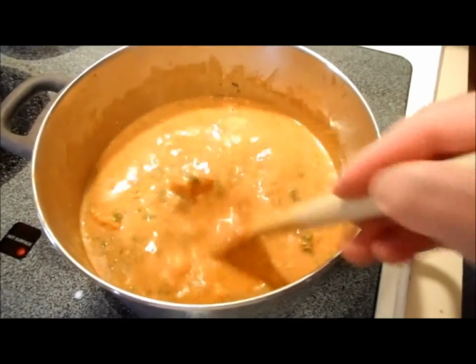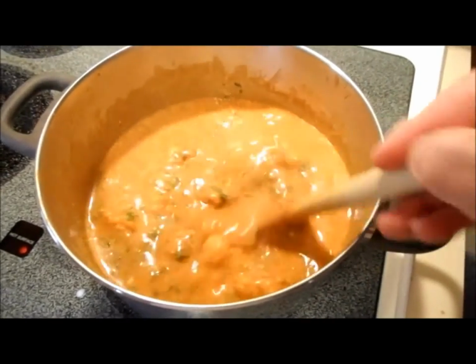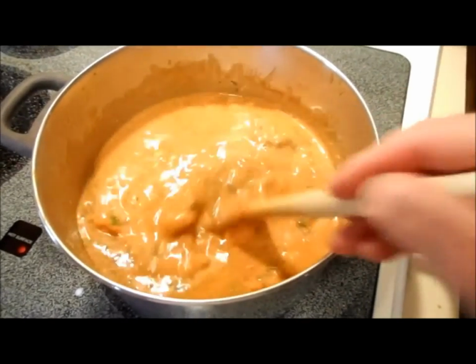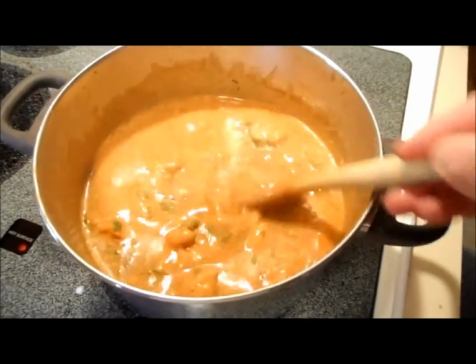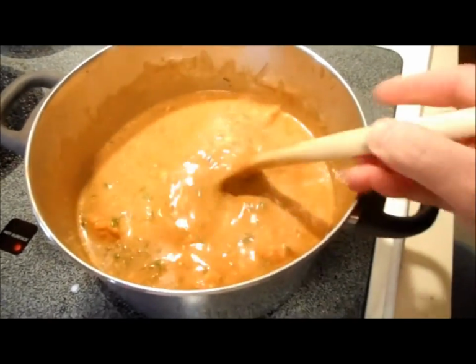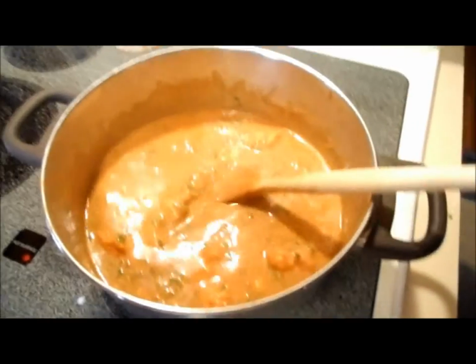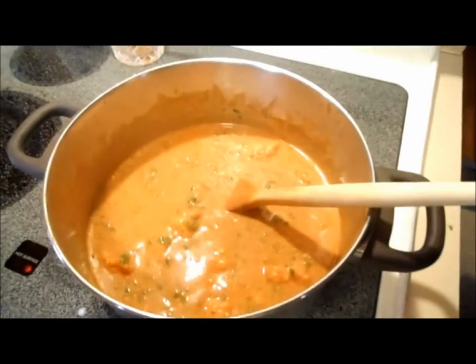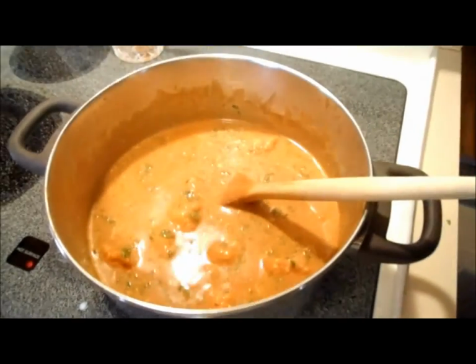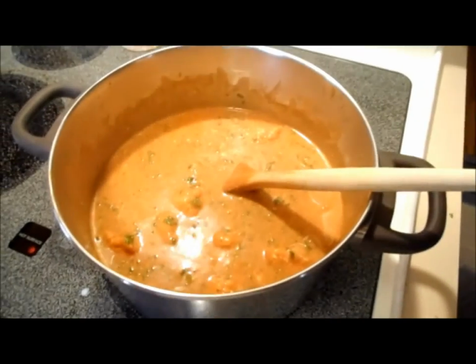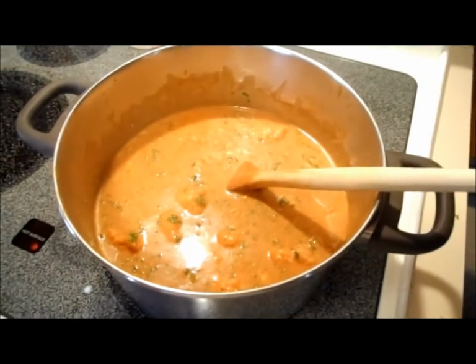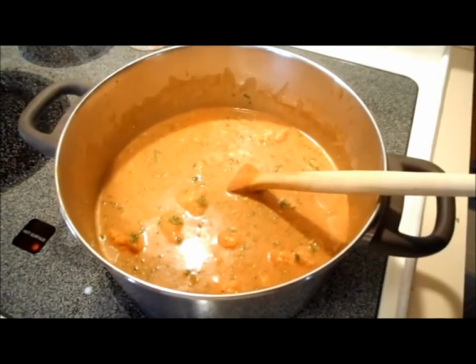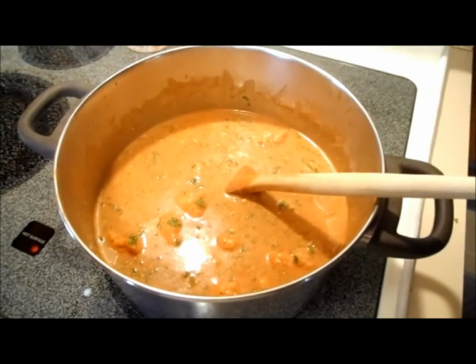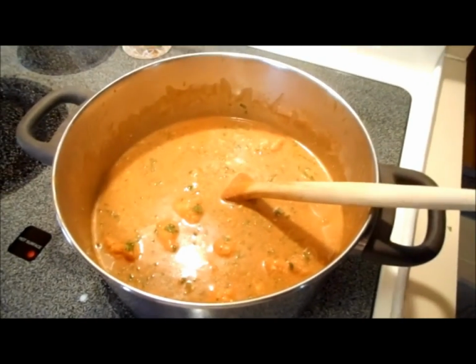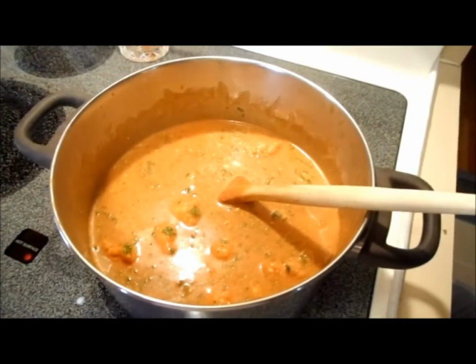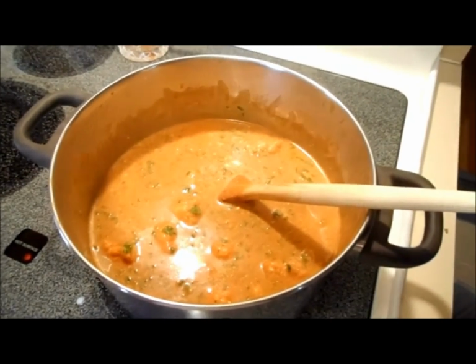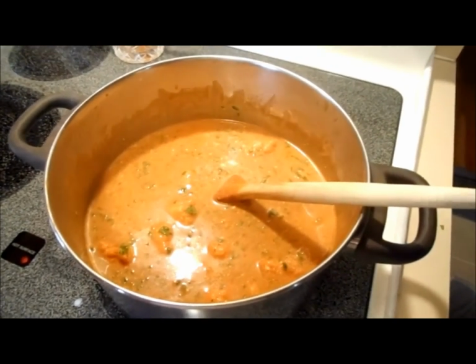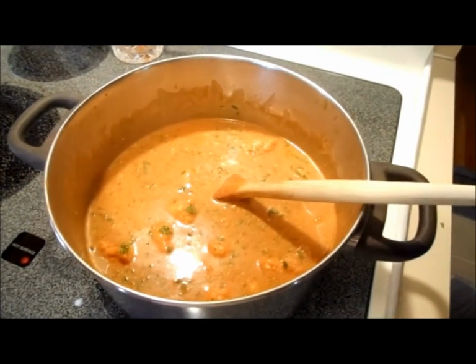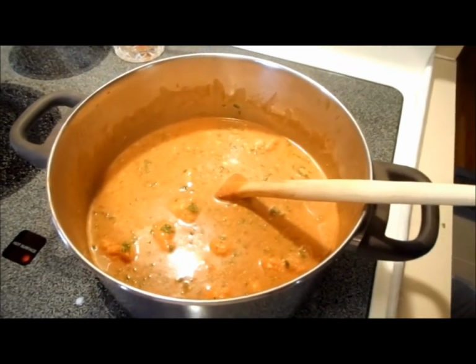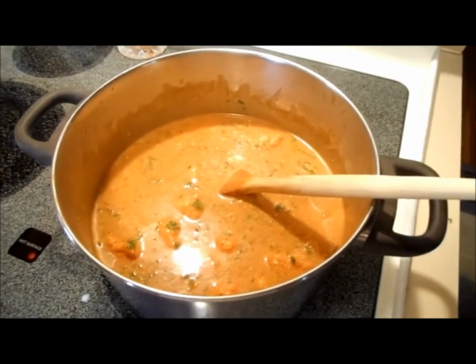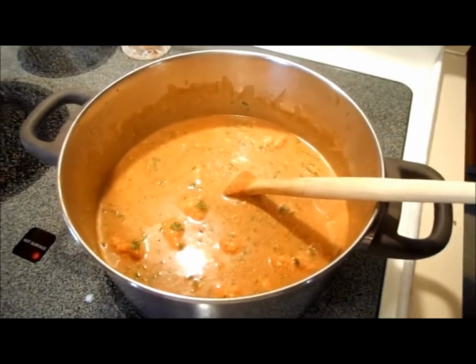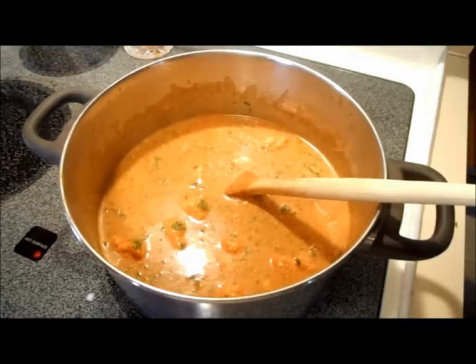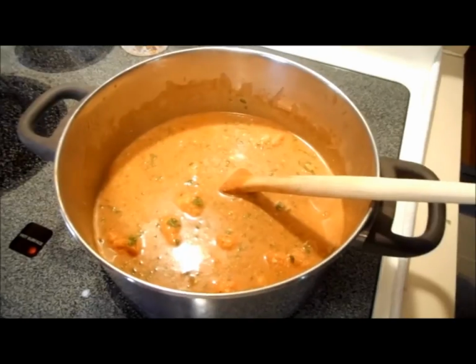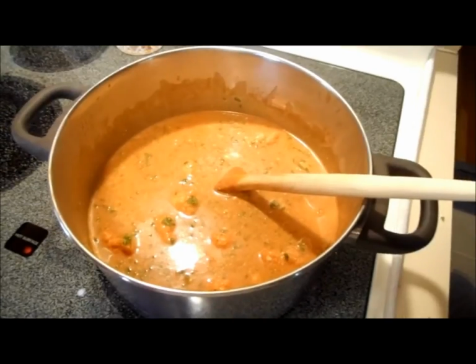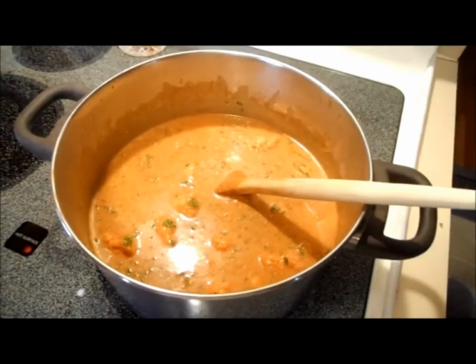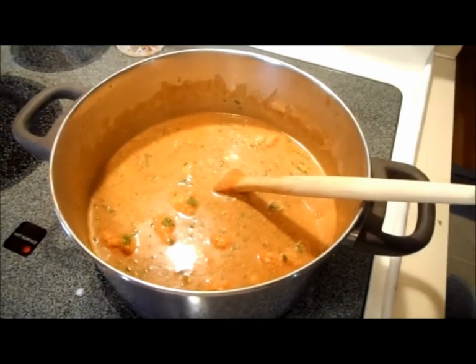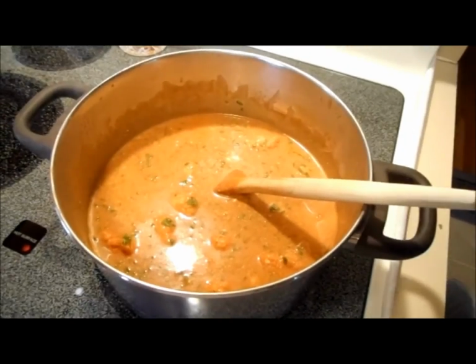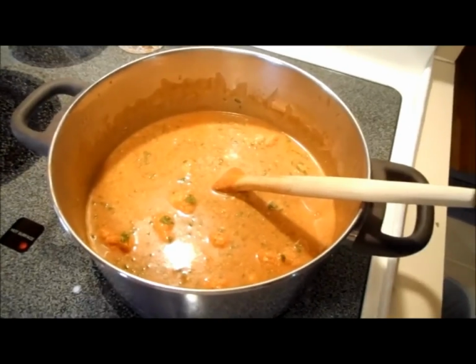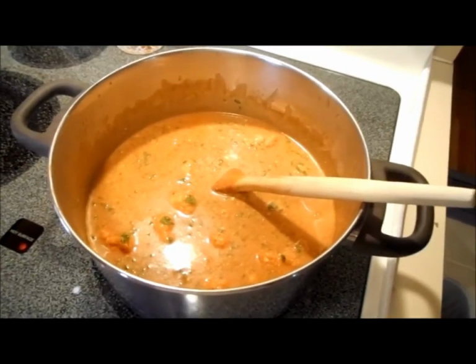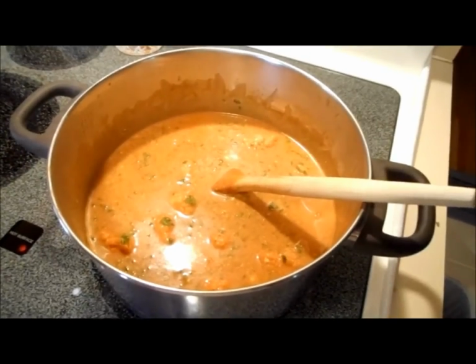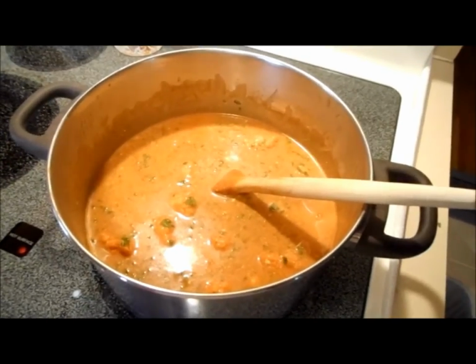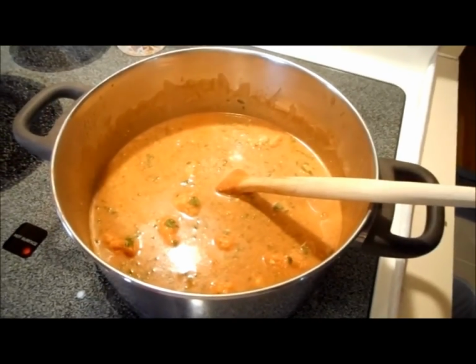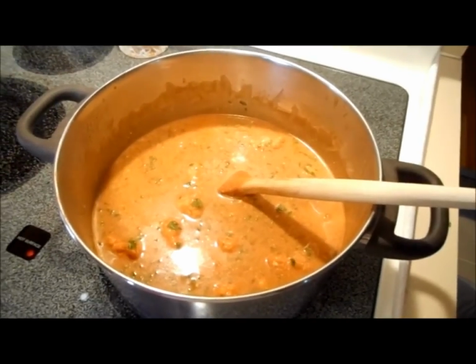Very simple — I told you it was — and delicious. Let's see what a plated picture looks like.